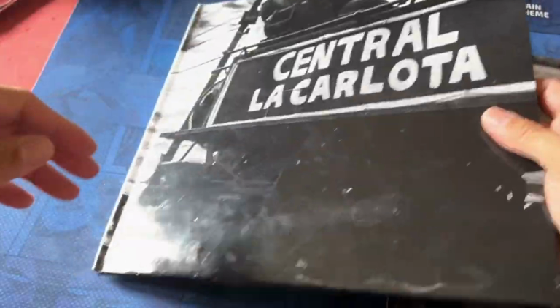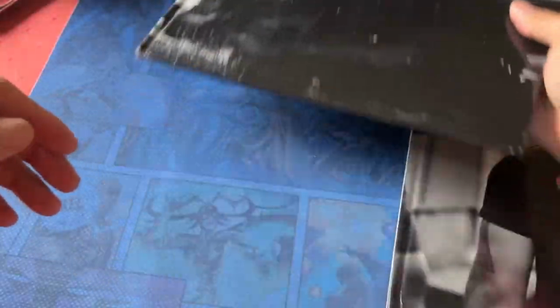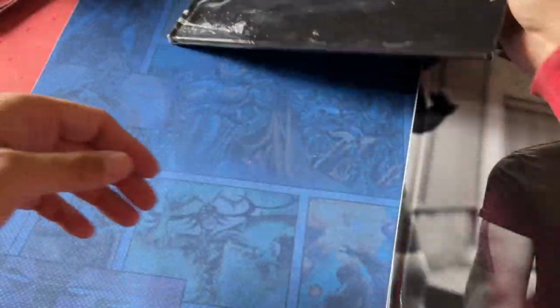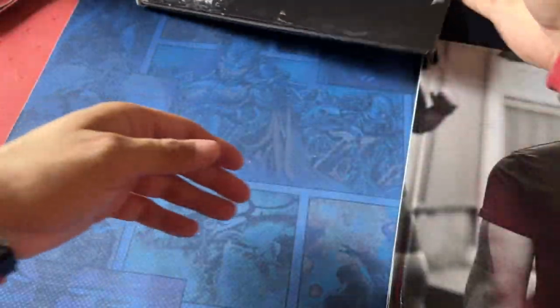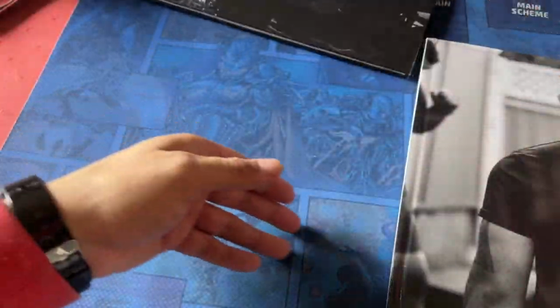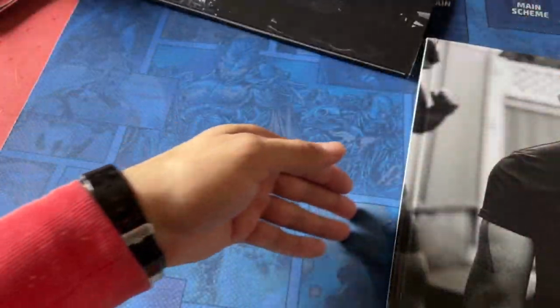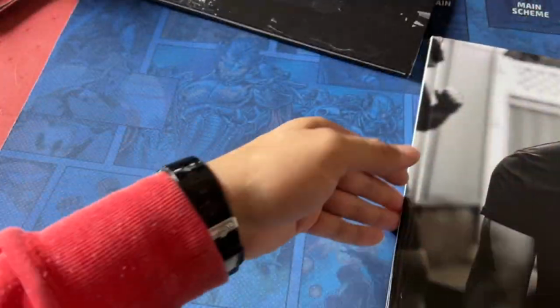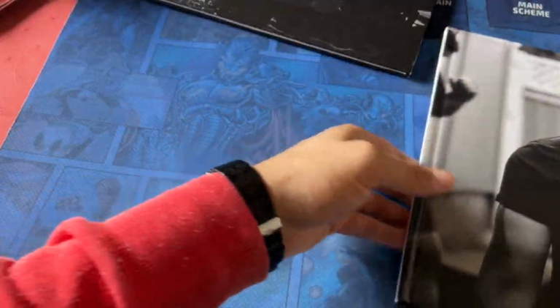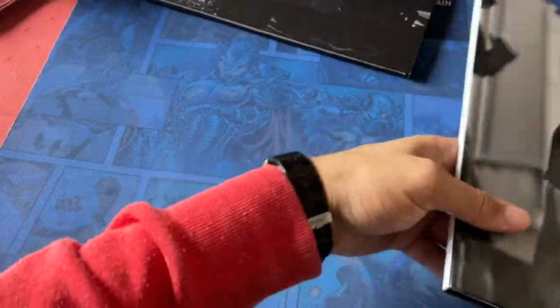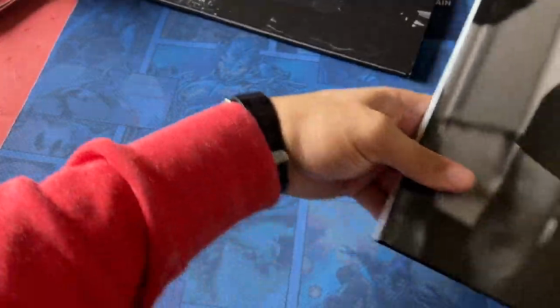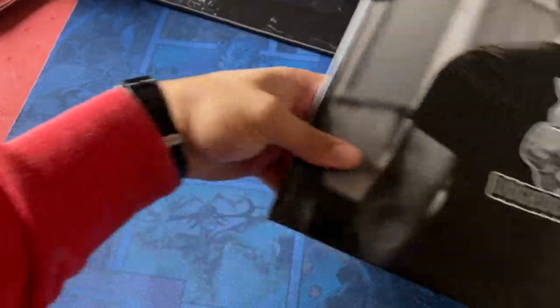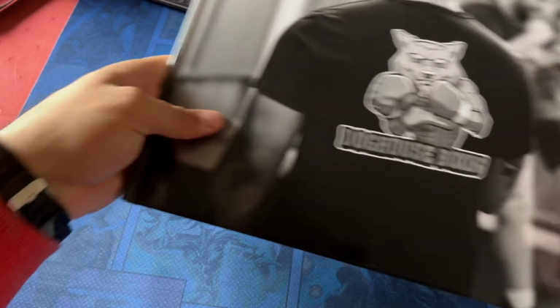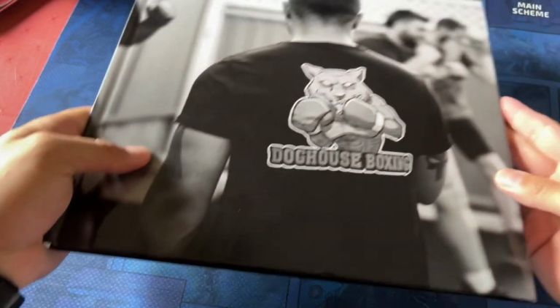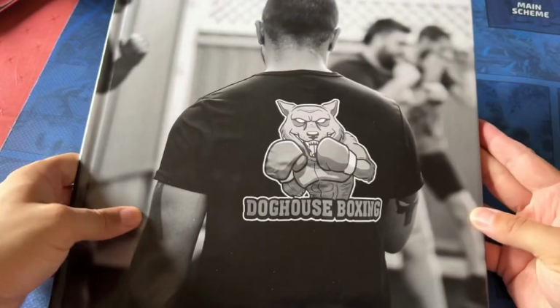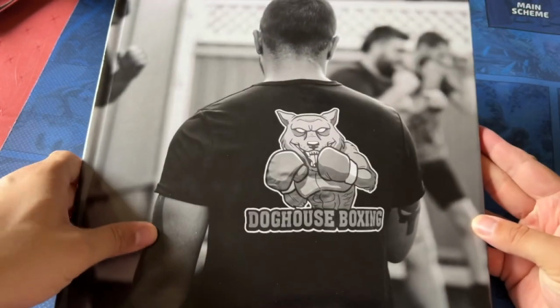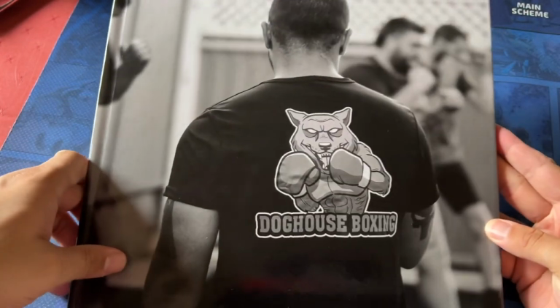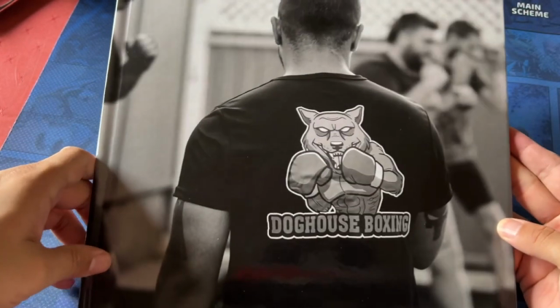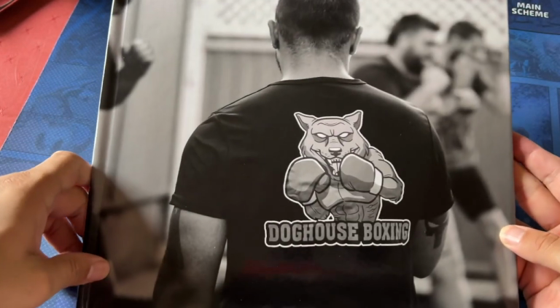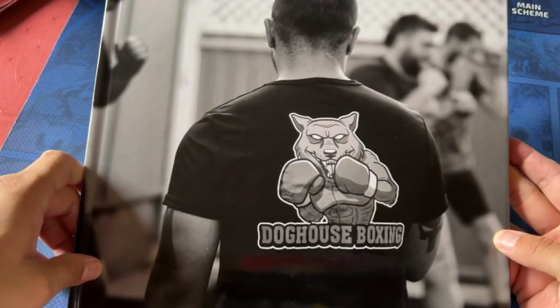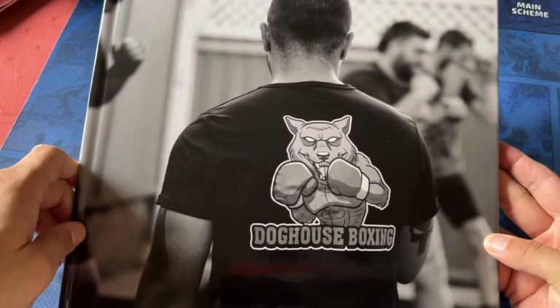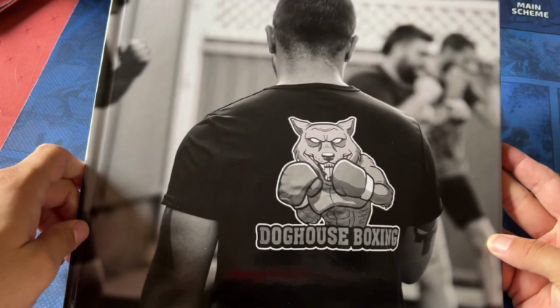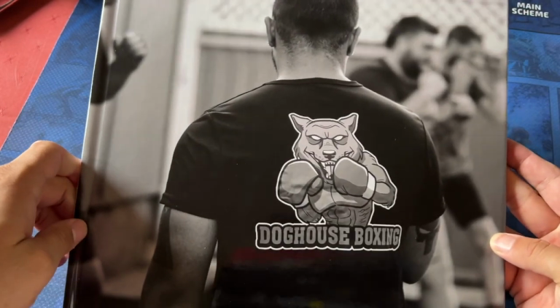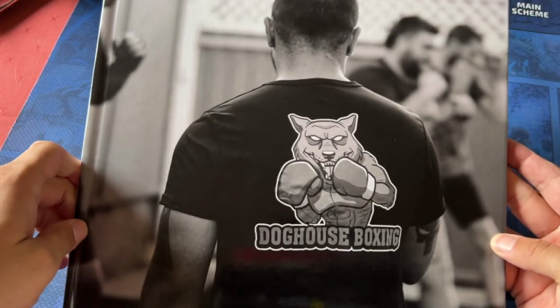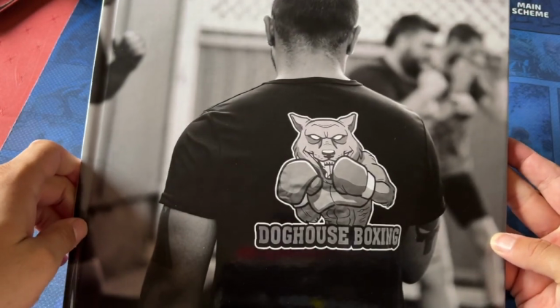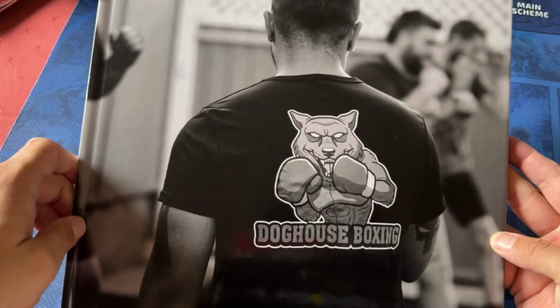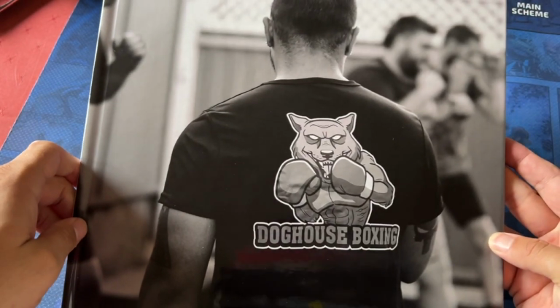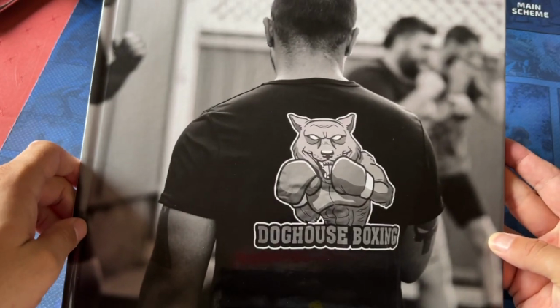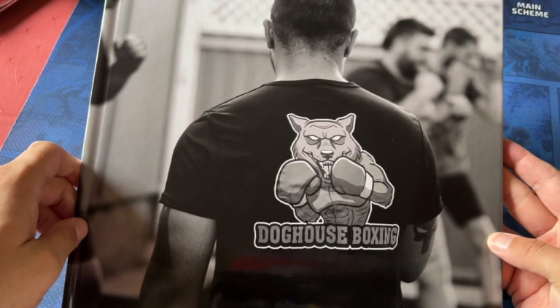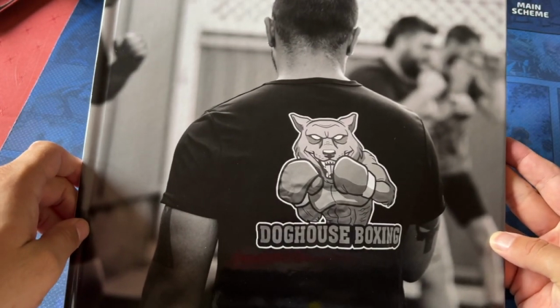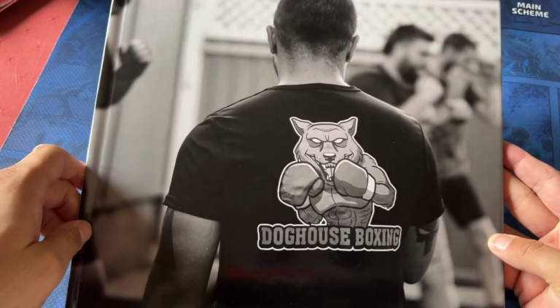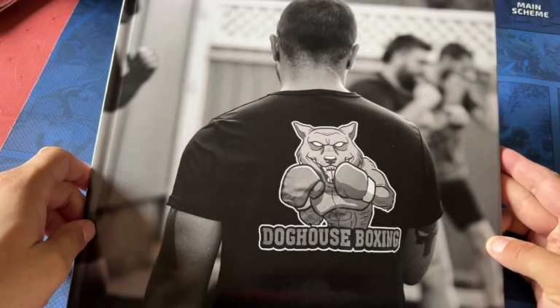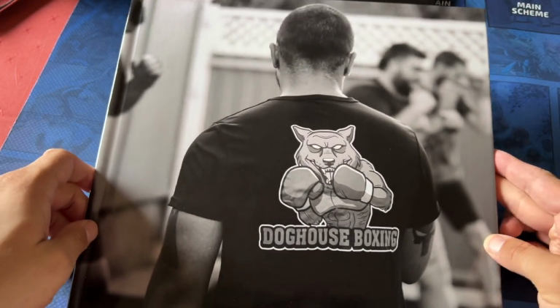Anyway guys — GH5 for the win for photos. Don't be afraid of it. It is absolutely sublime.